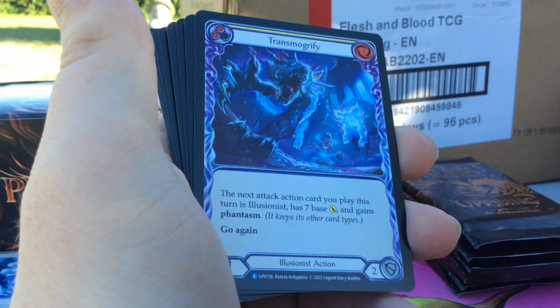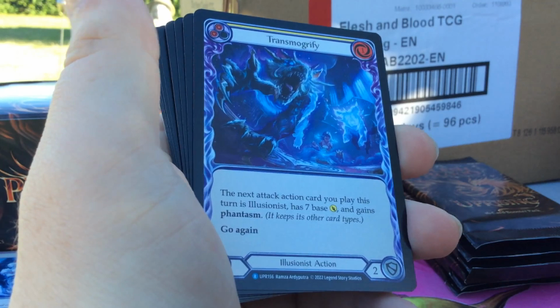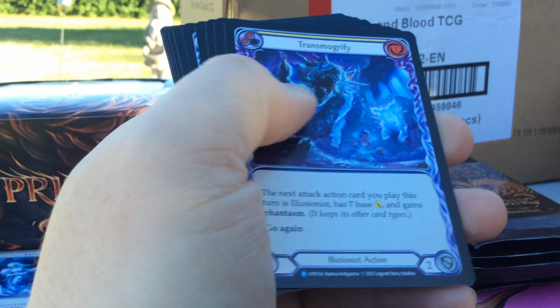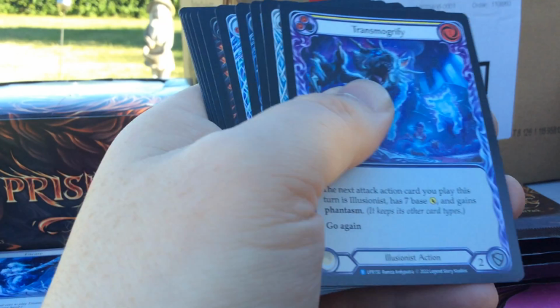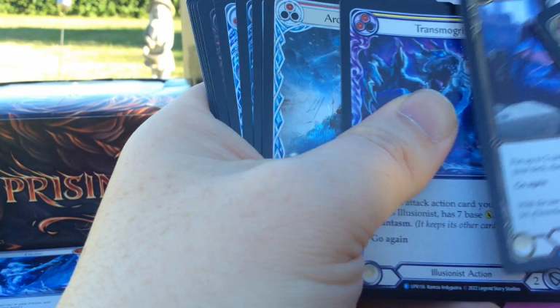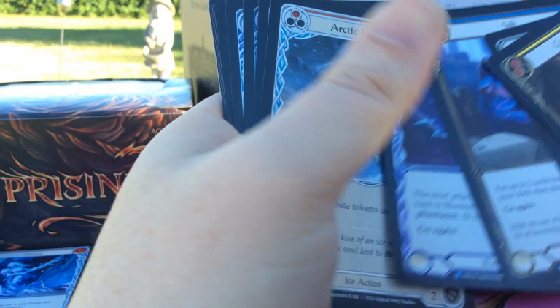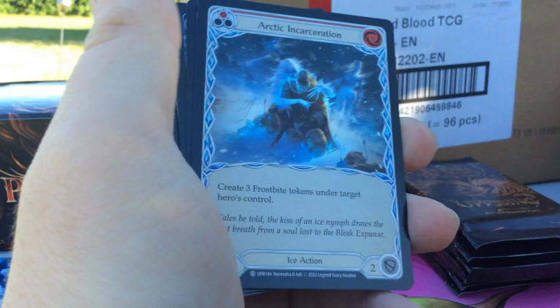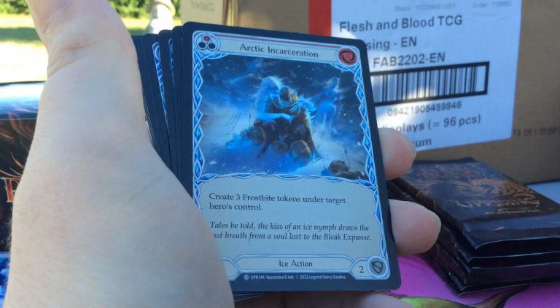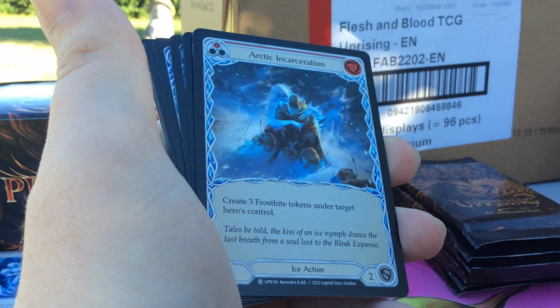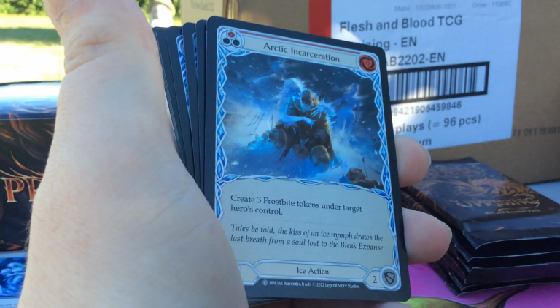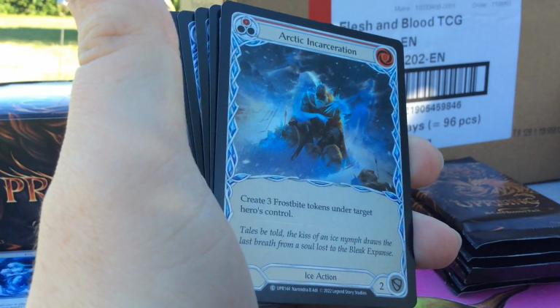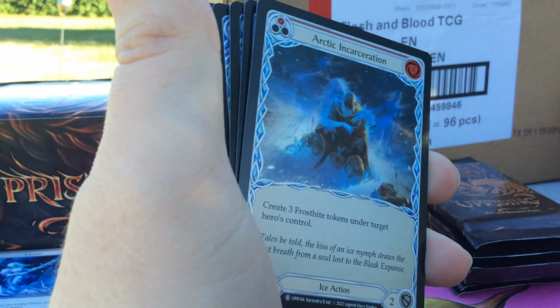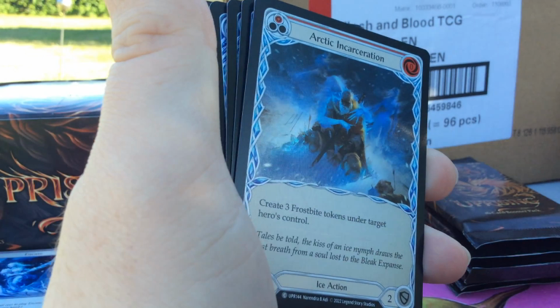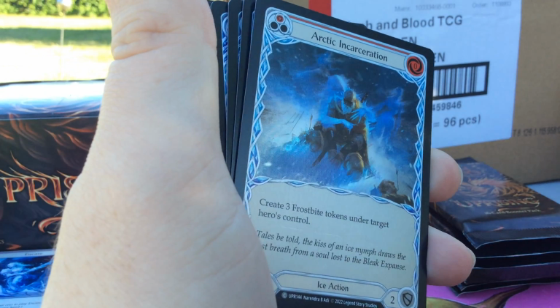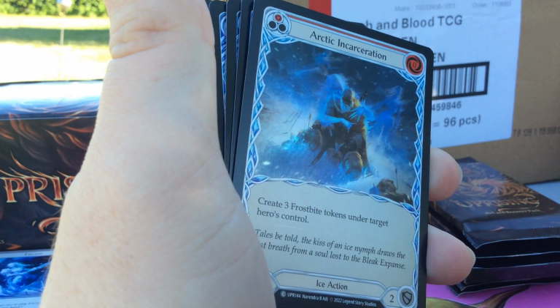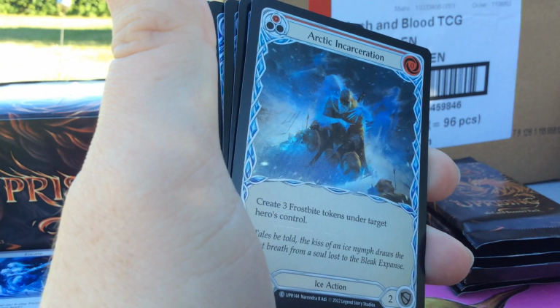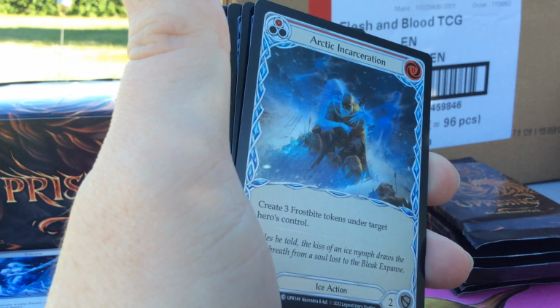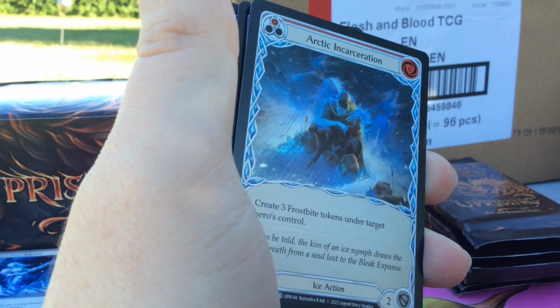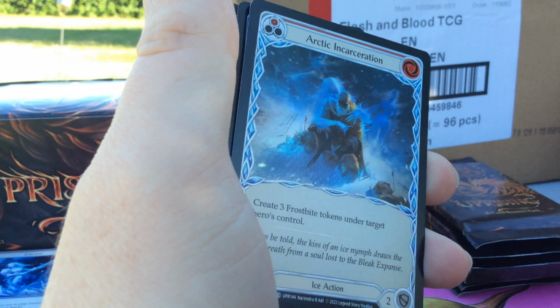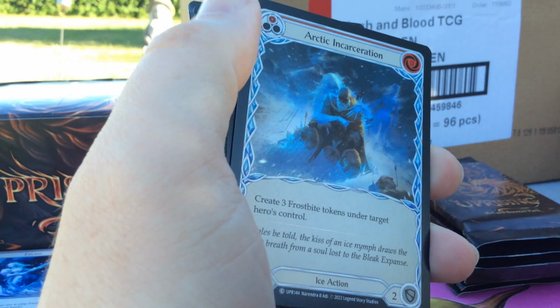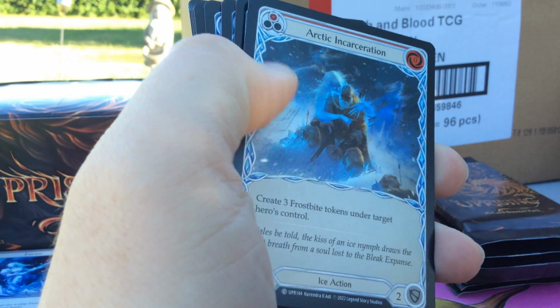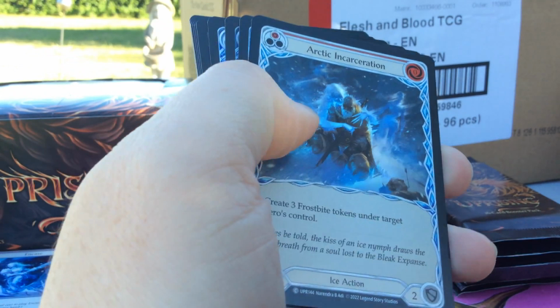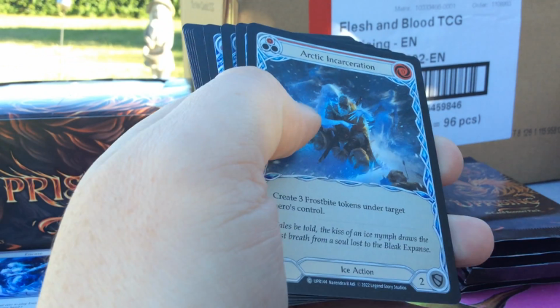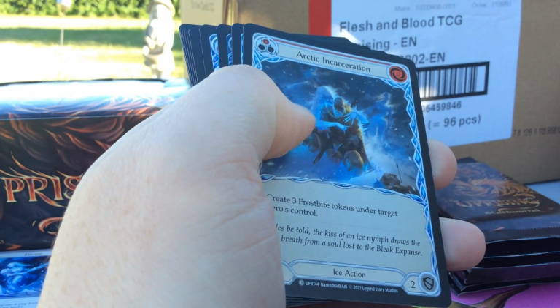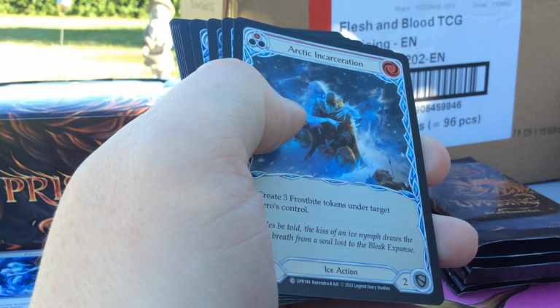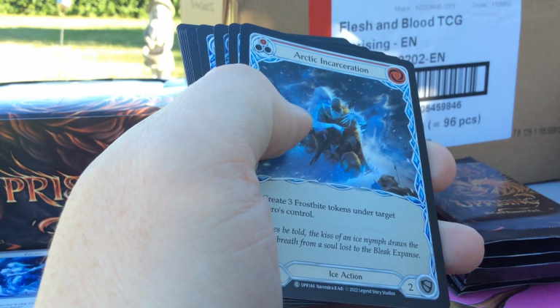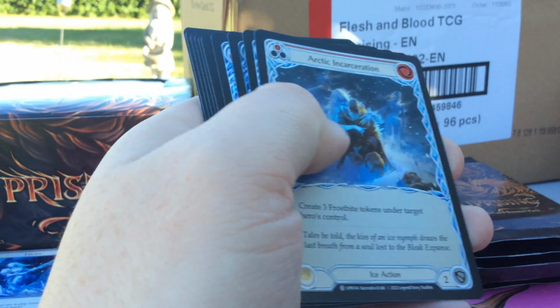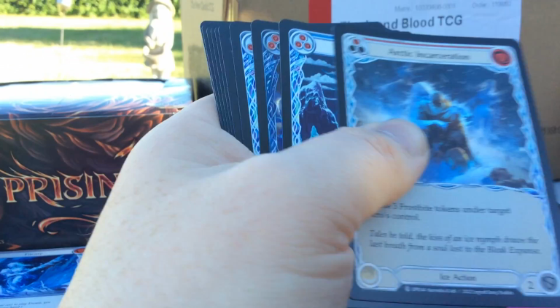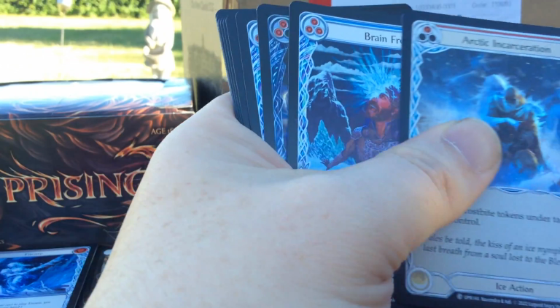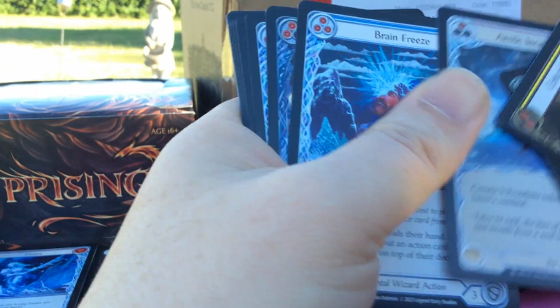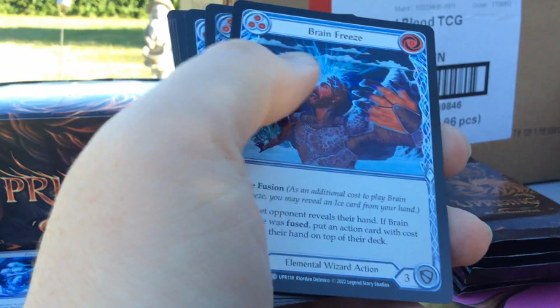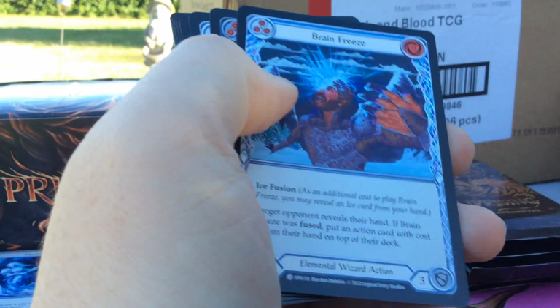Transmogrify, got Octic Incarceration, Sift, Rainbow Foil.